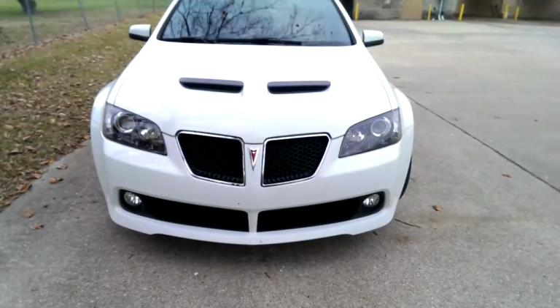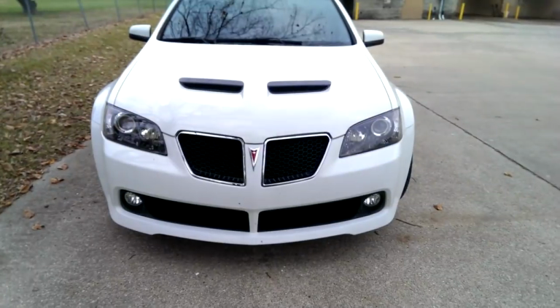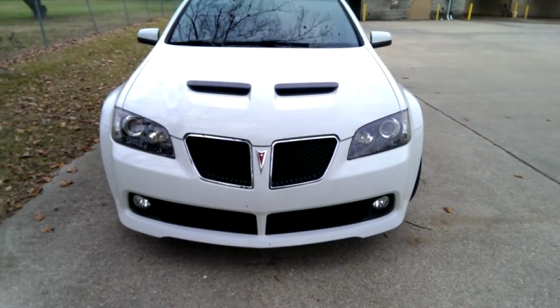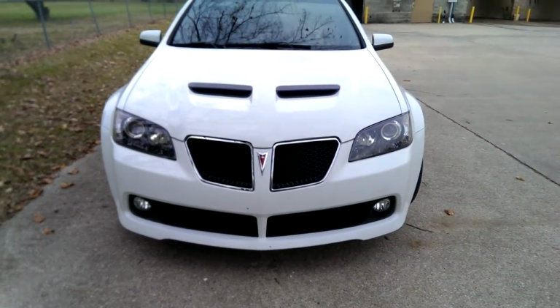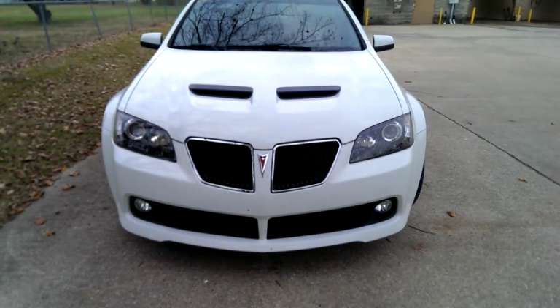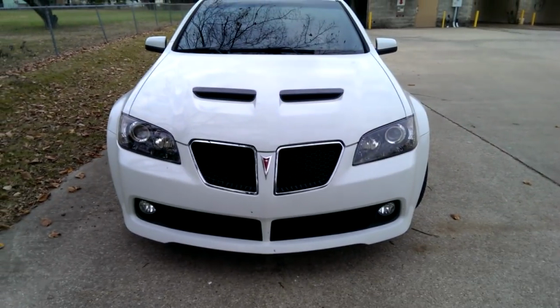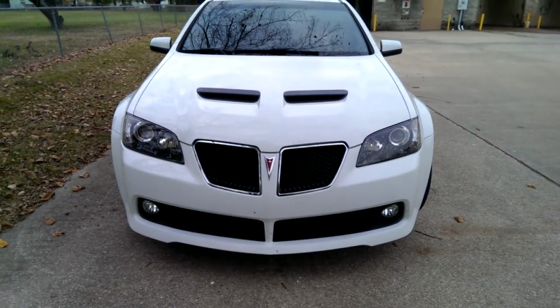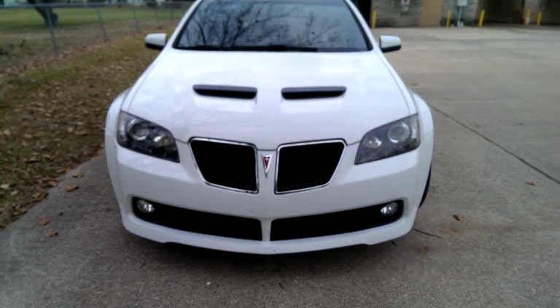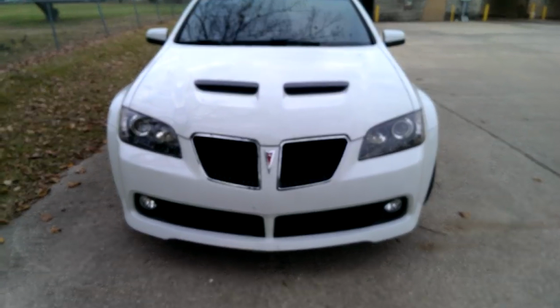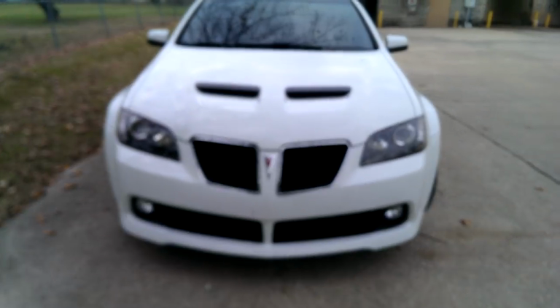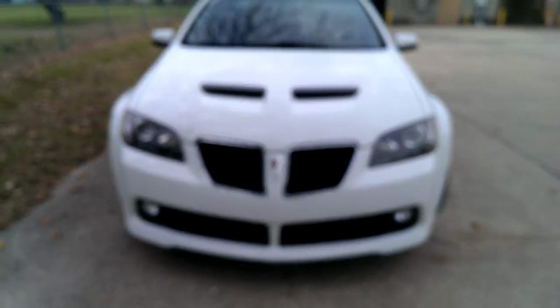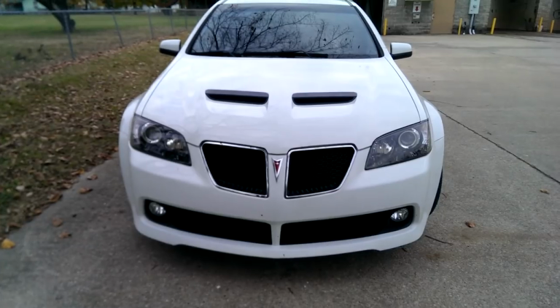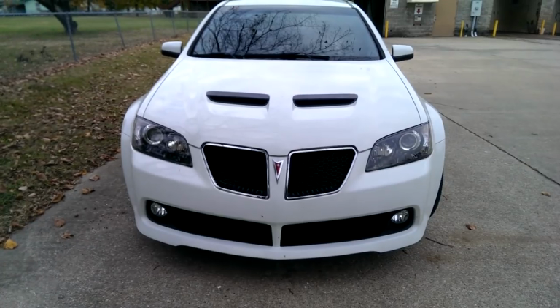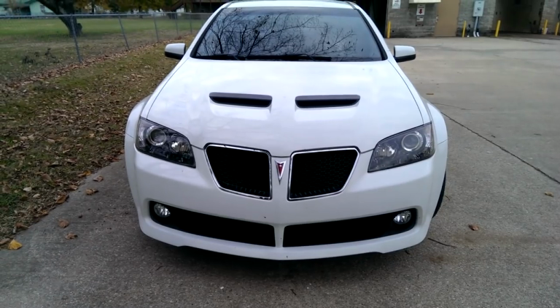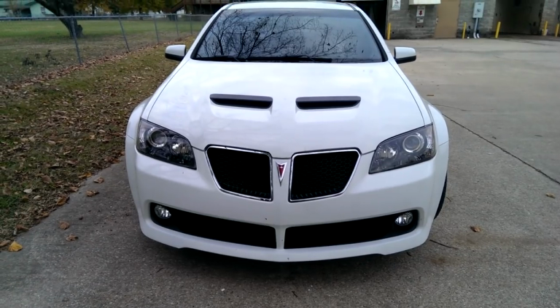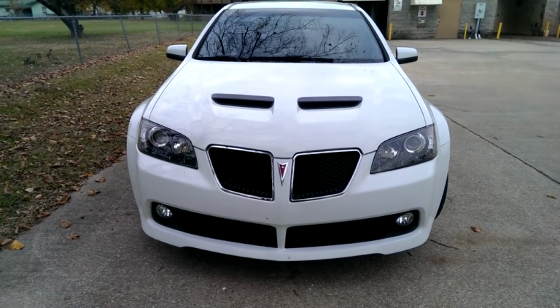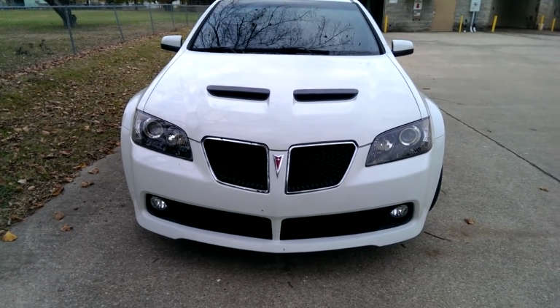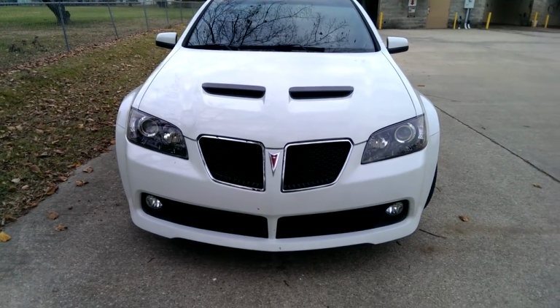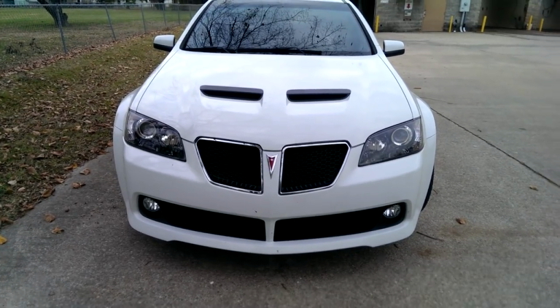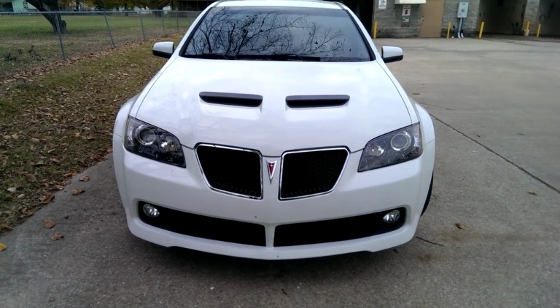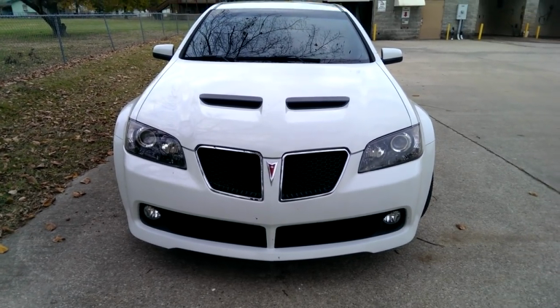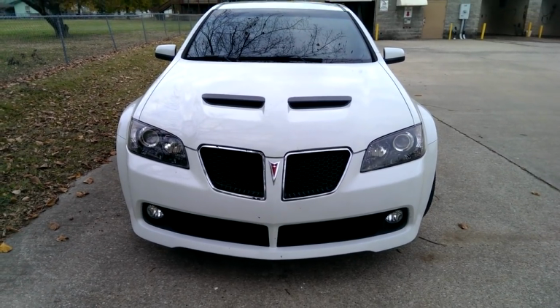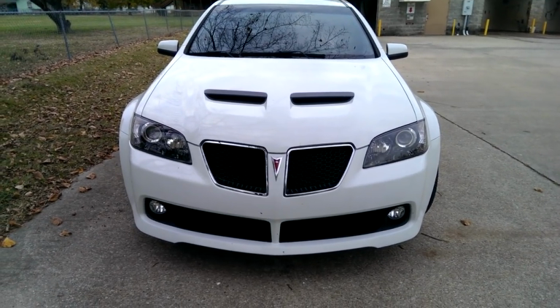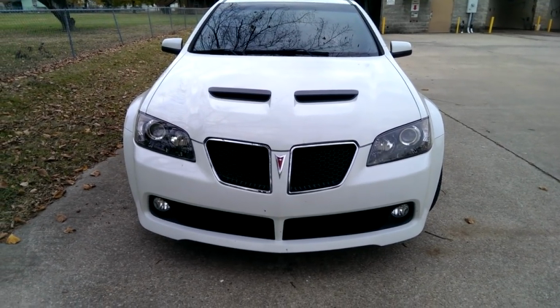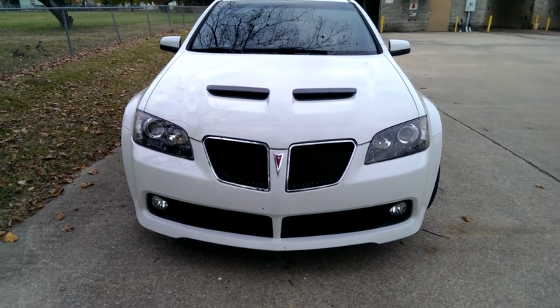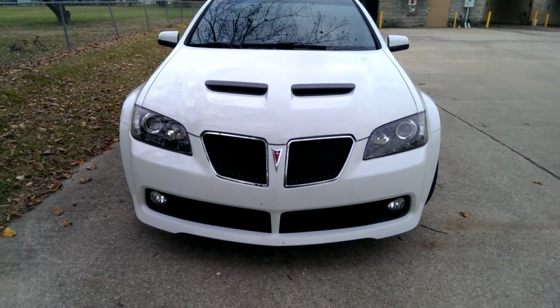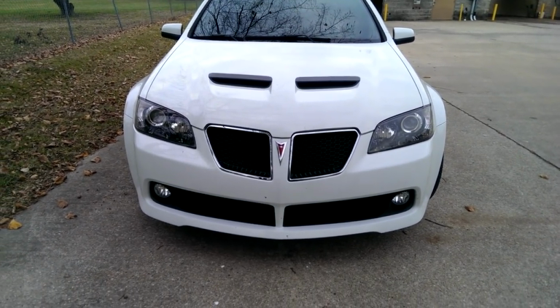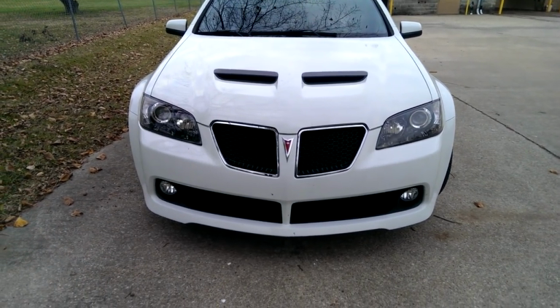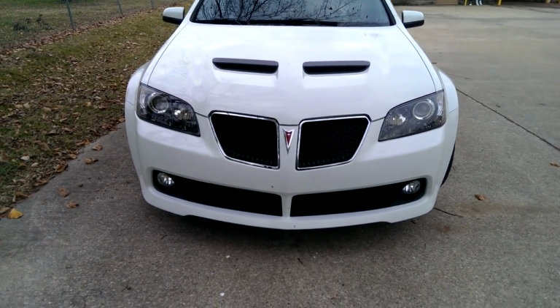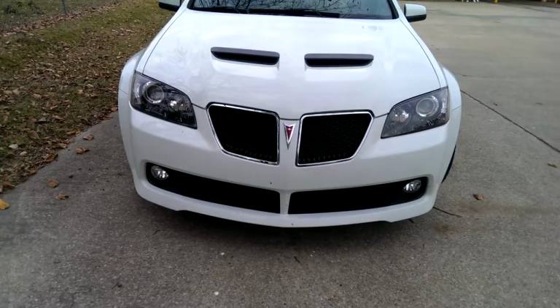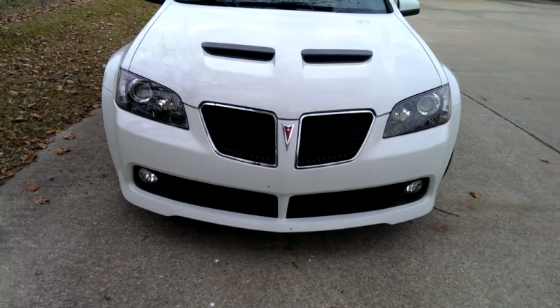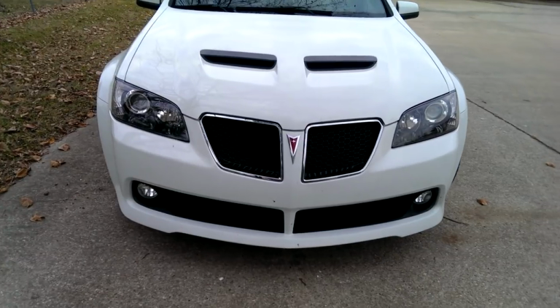Hey guys, this is my video. I just plasti dipped my car and I'm just showing what it looks like.